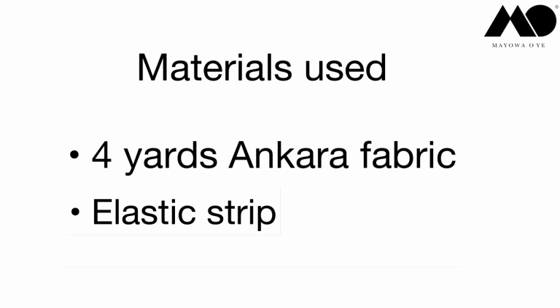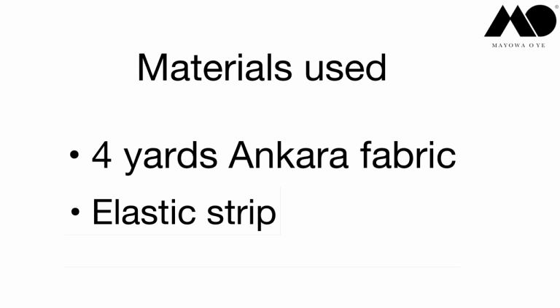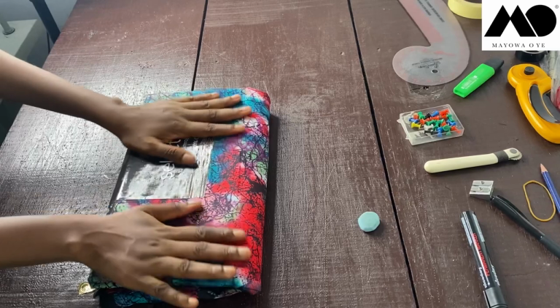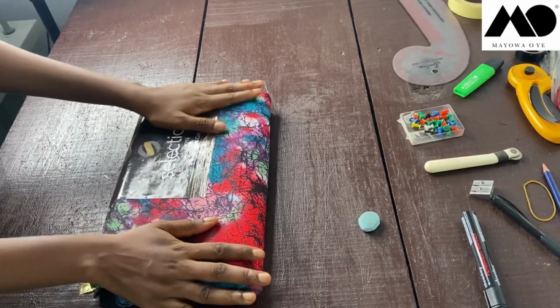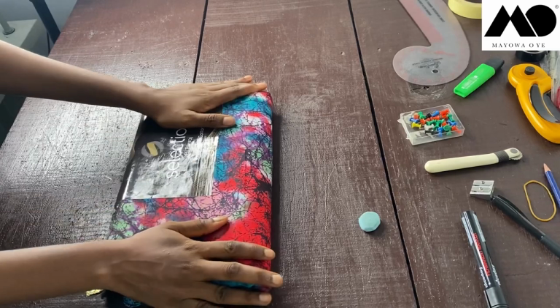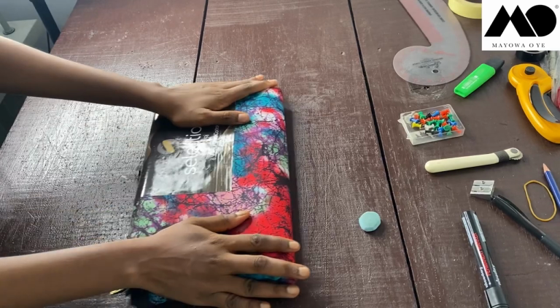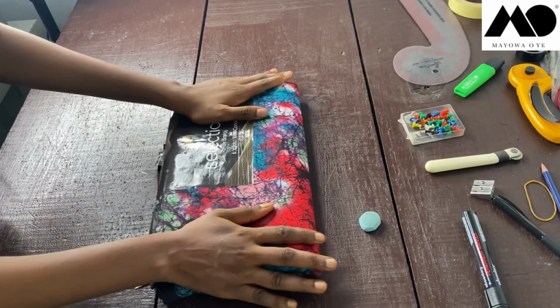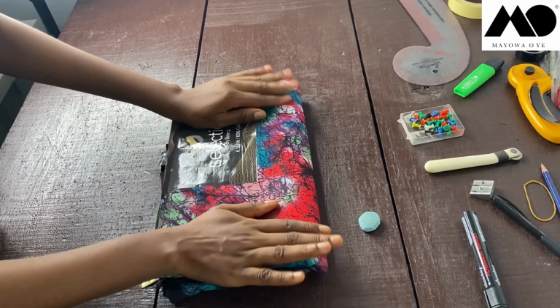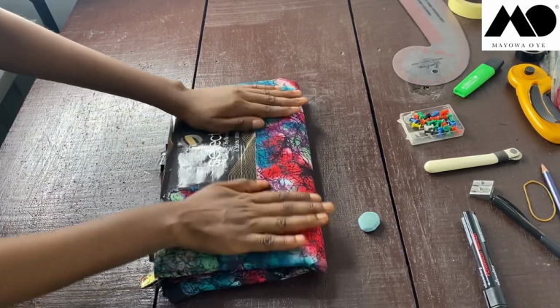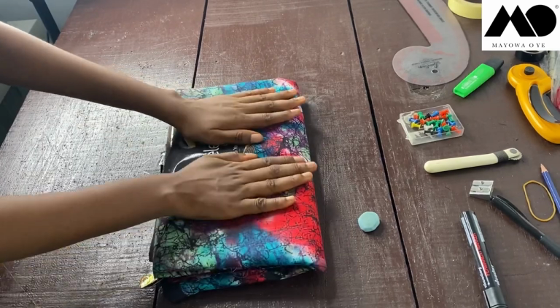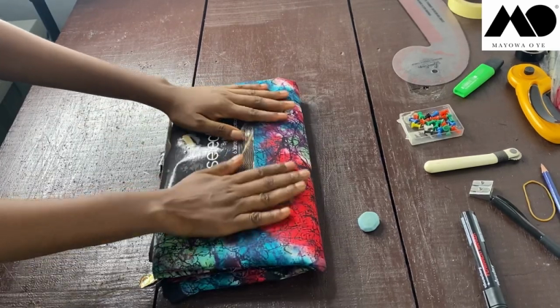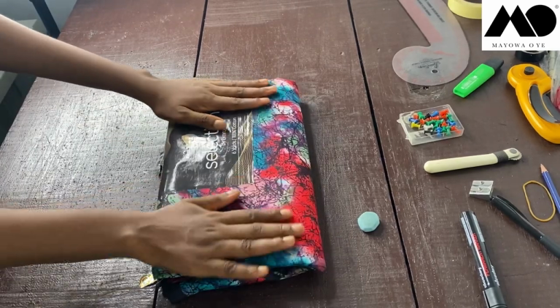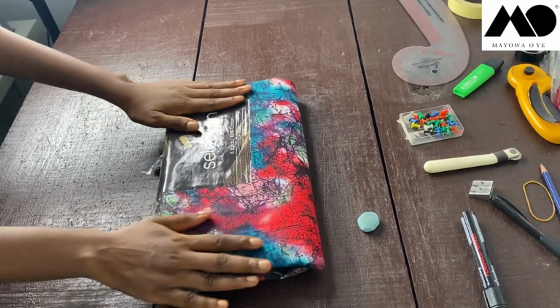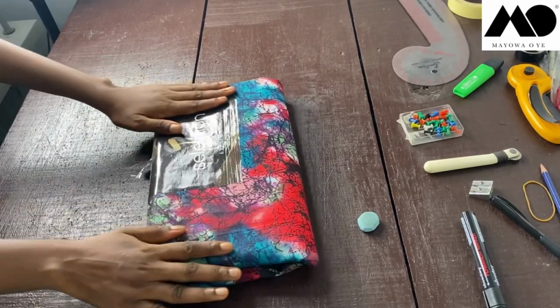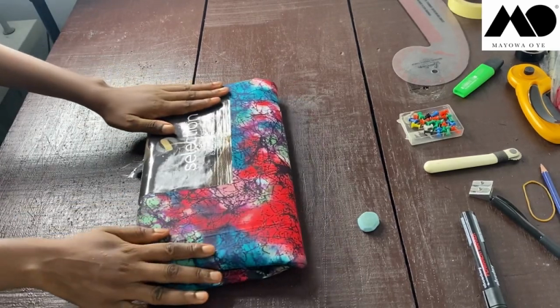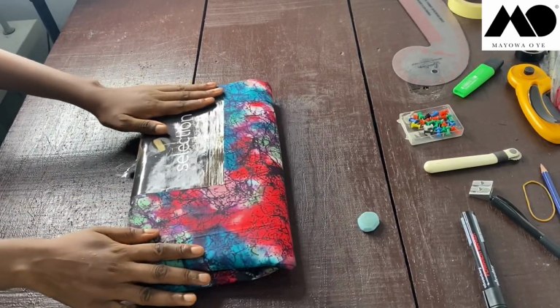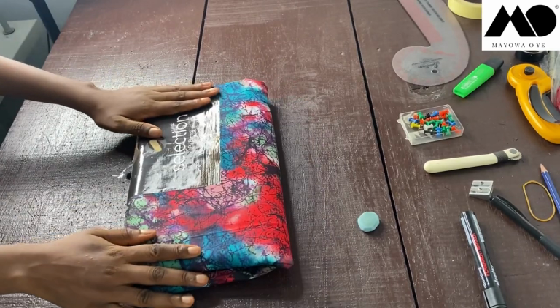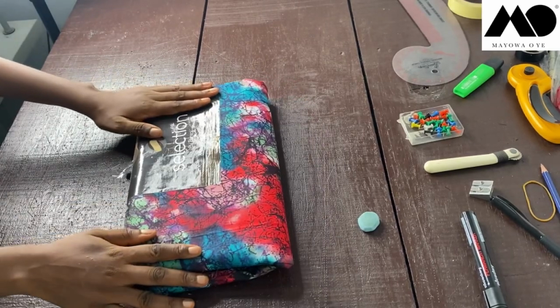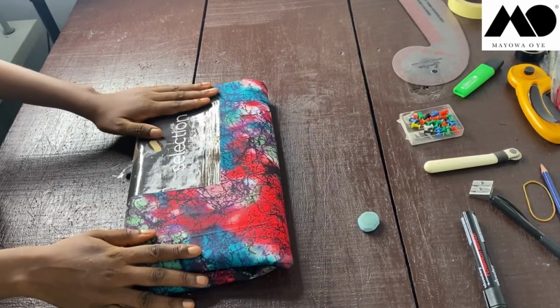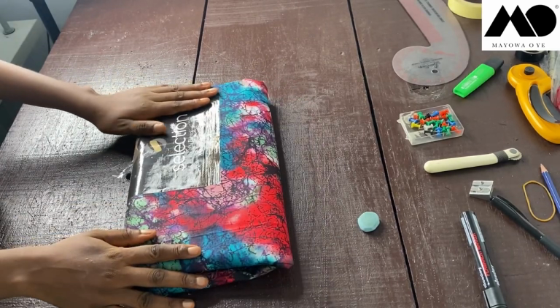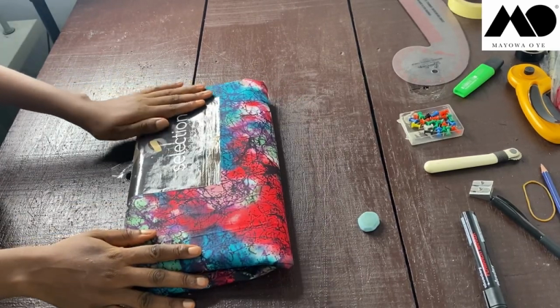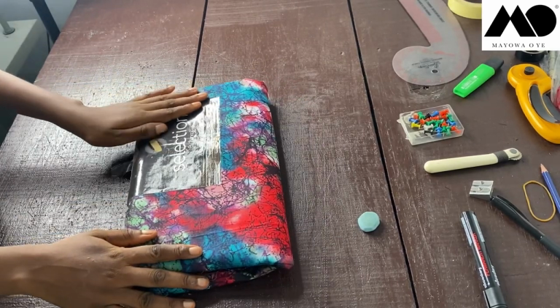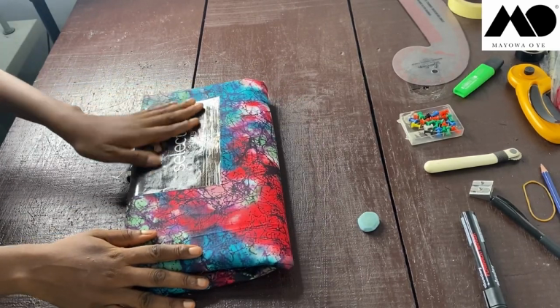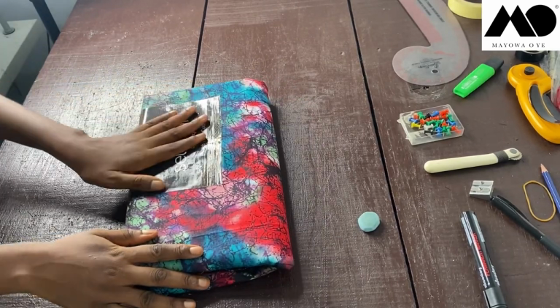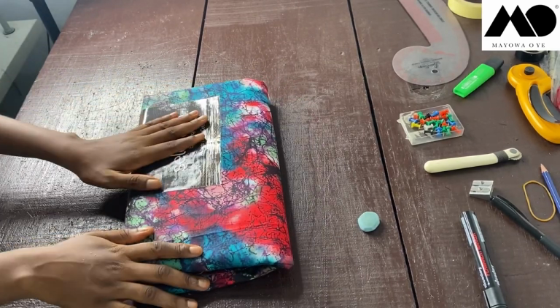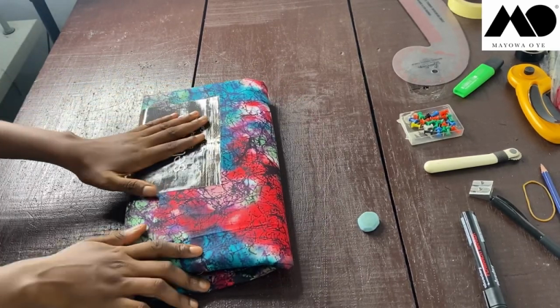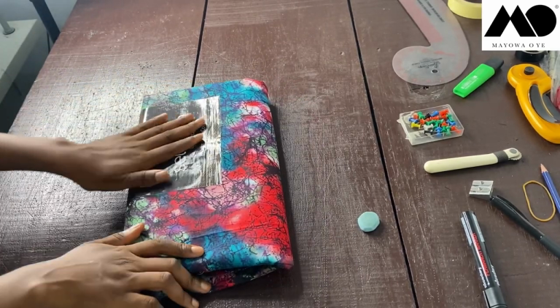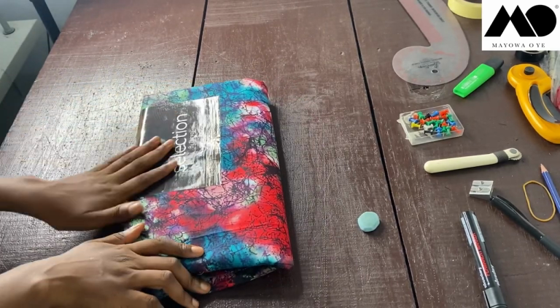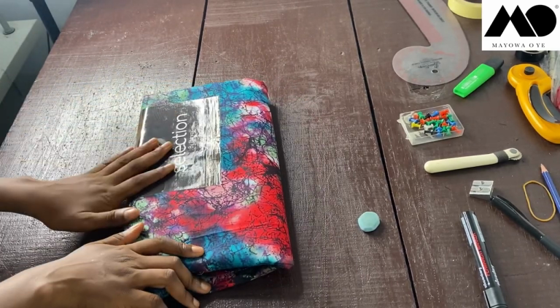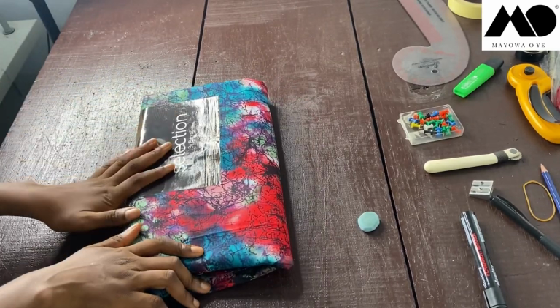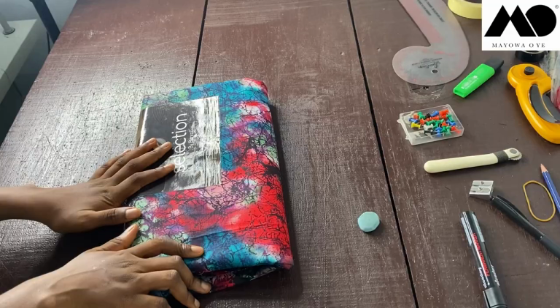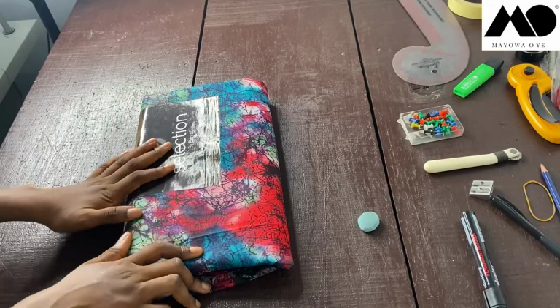So this is the Ankara fabric I'll be using for my three tiered off-shoulder blouse.